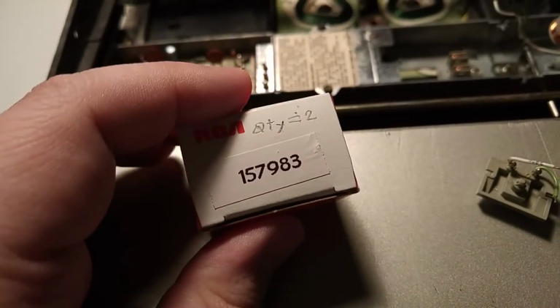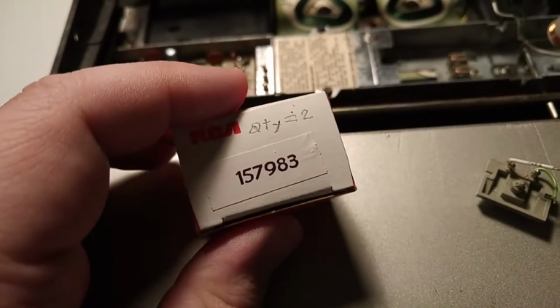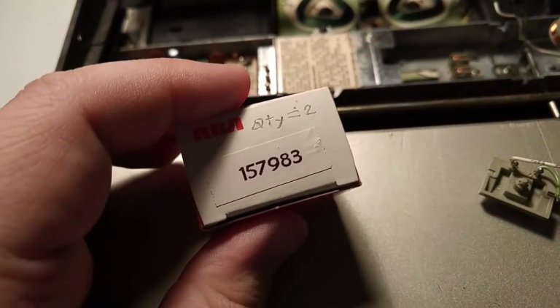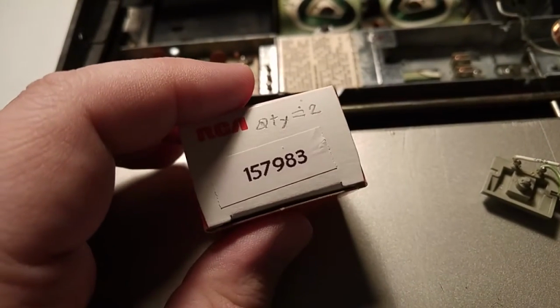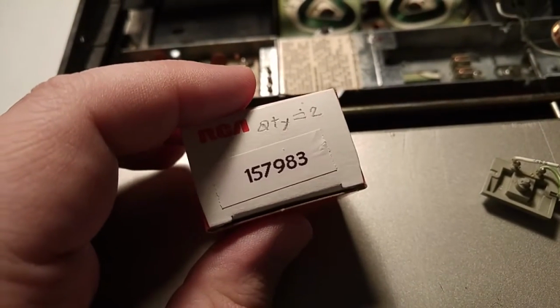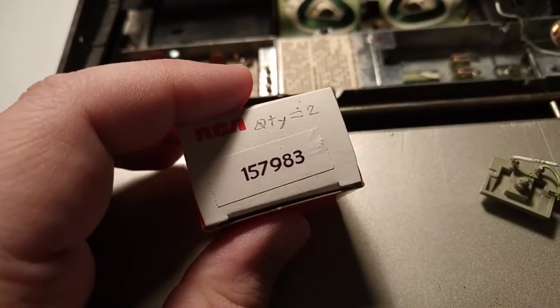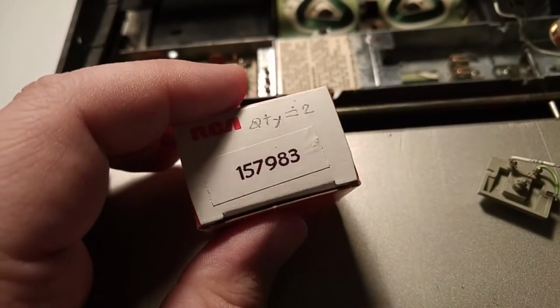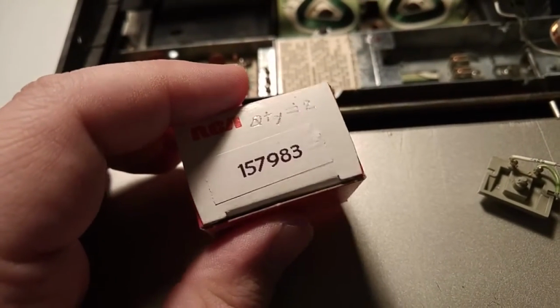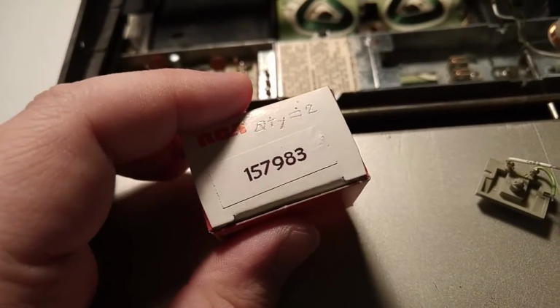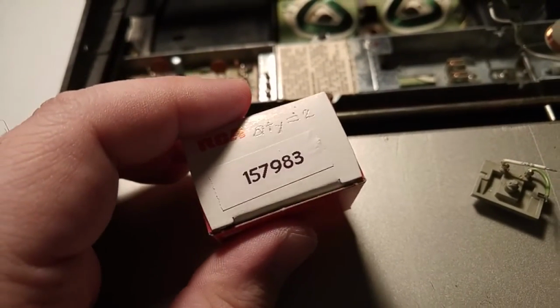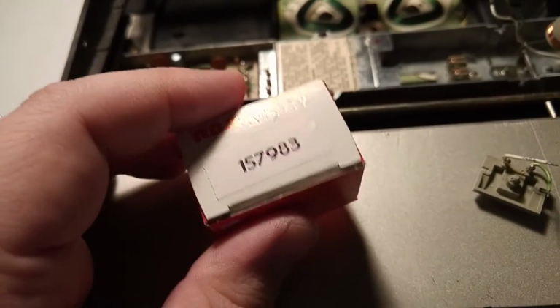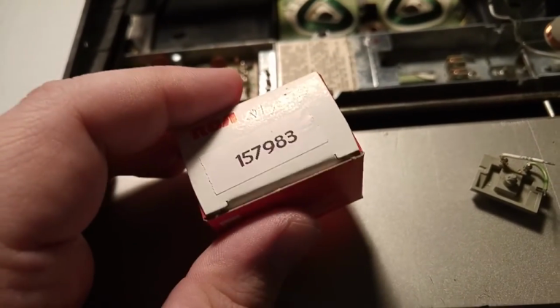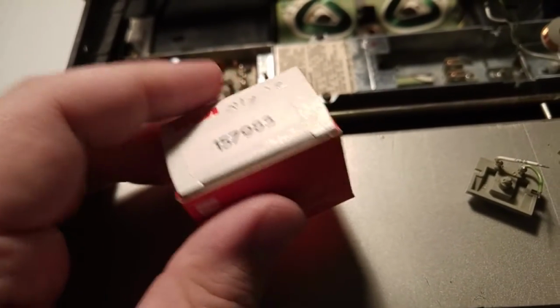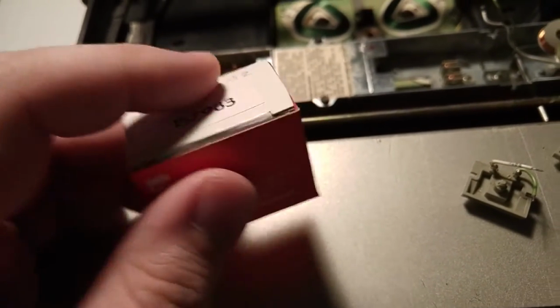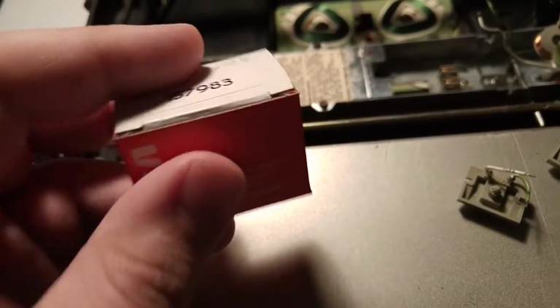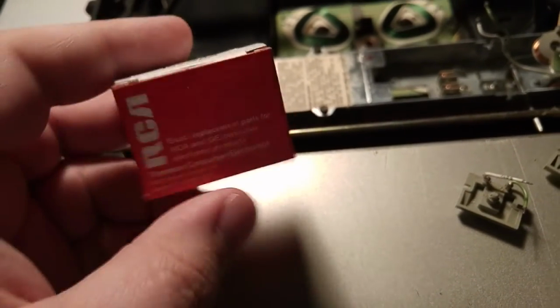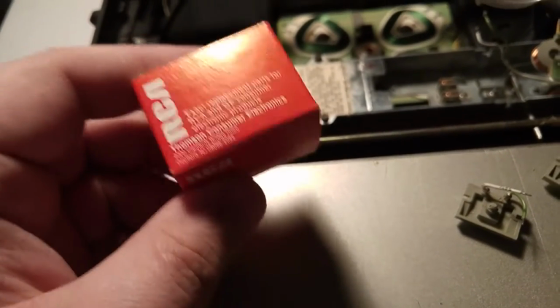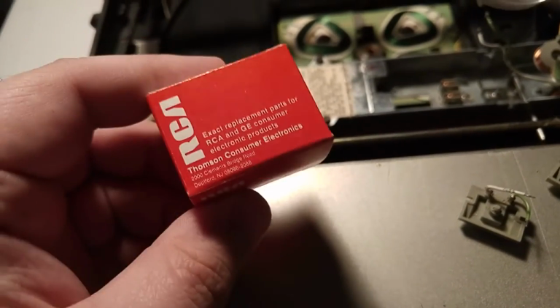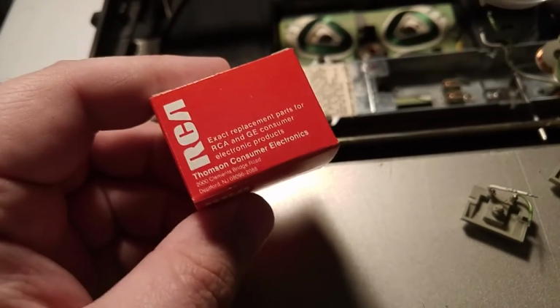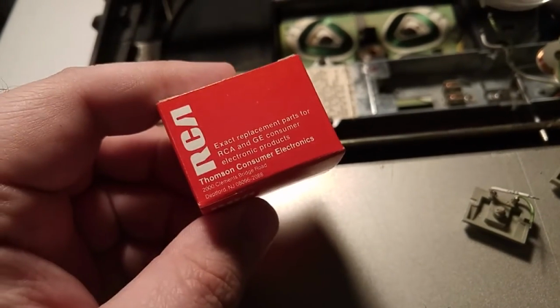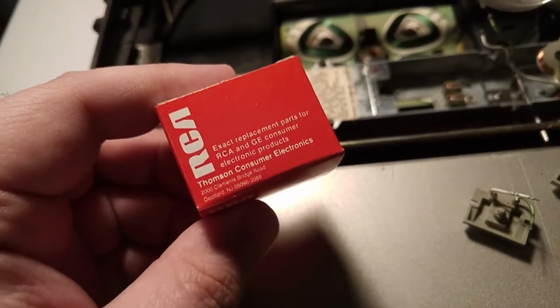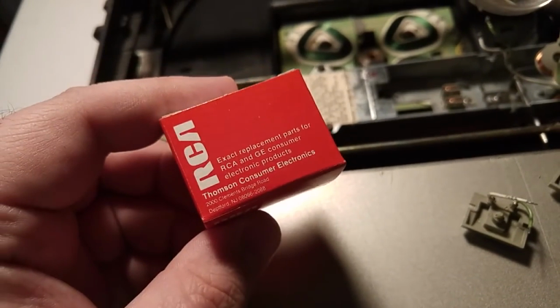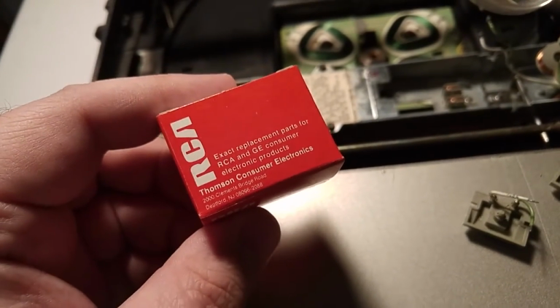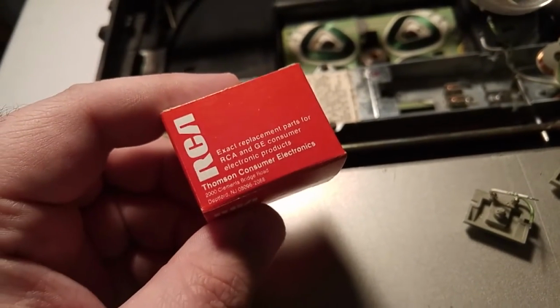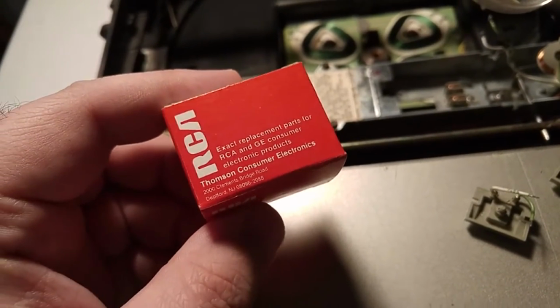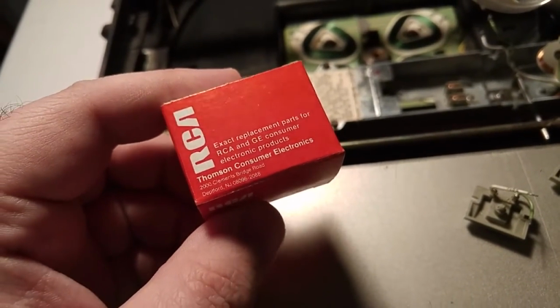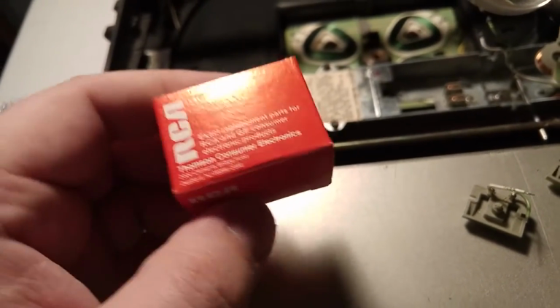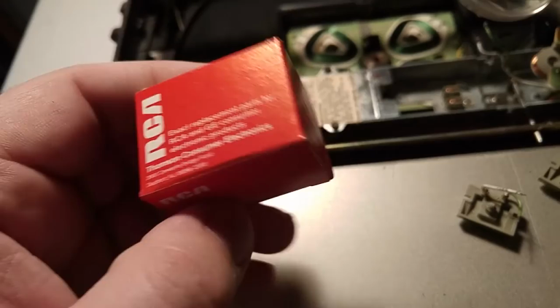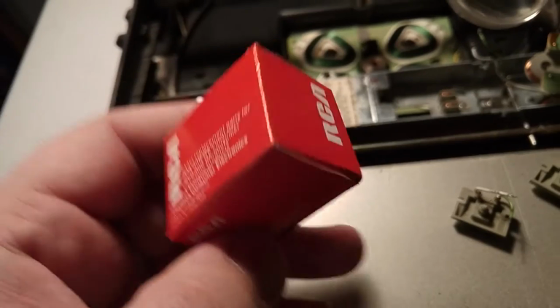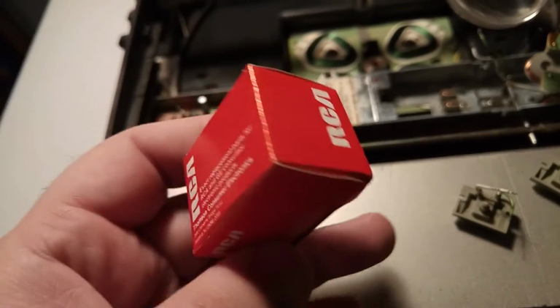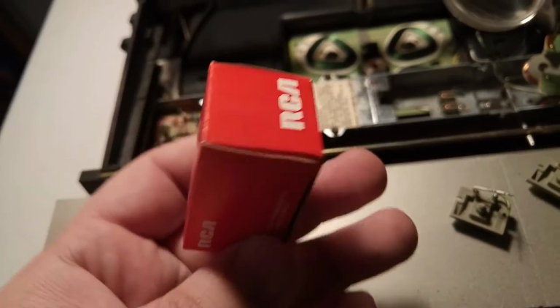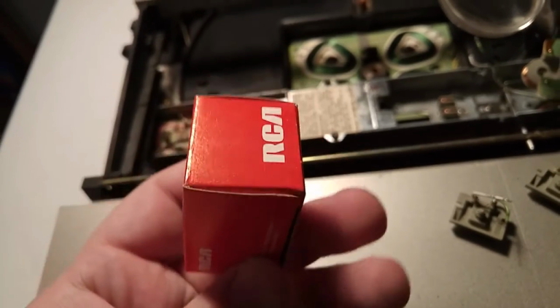John at CE Datum can hook you up with that. It comes in this cute little RCA box.